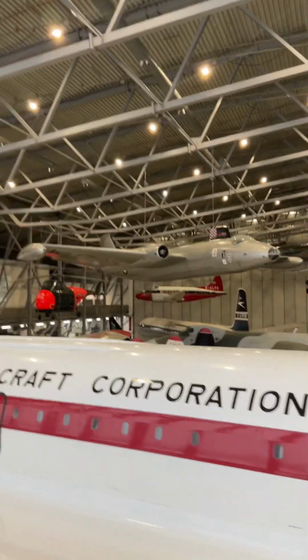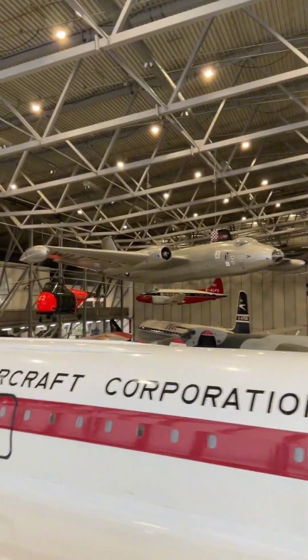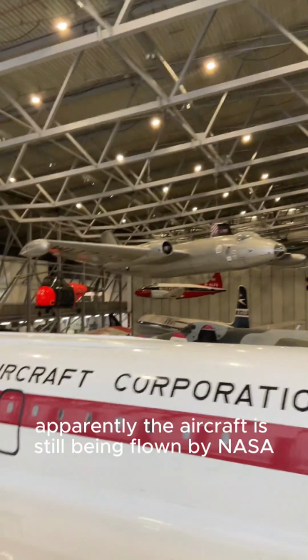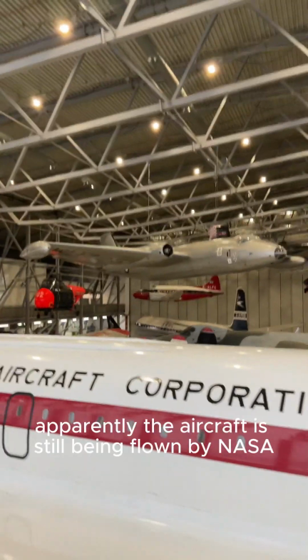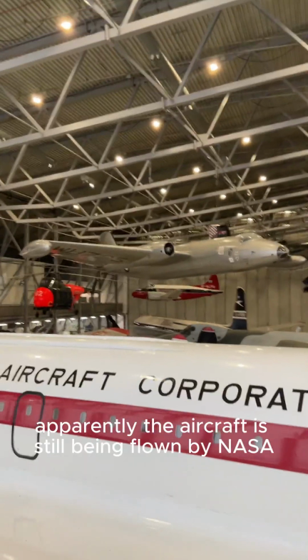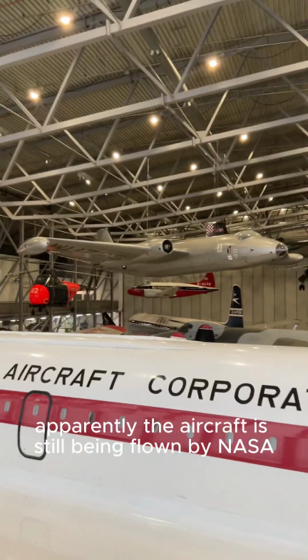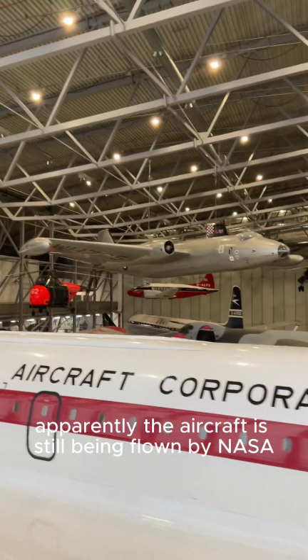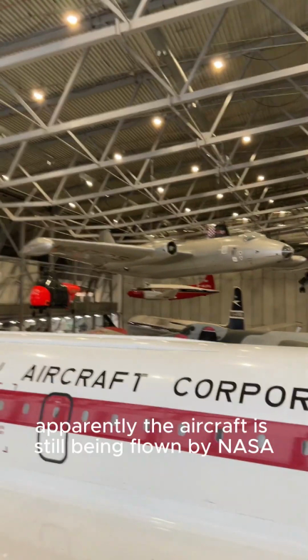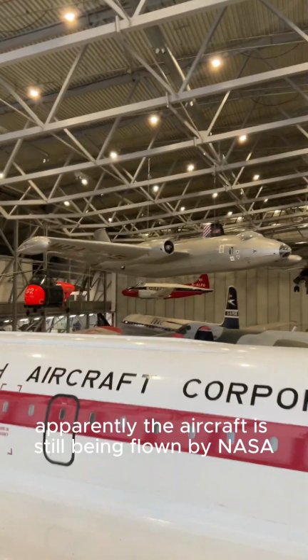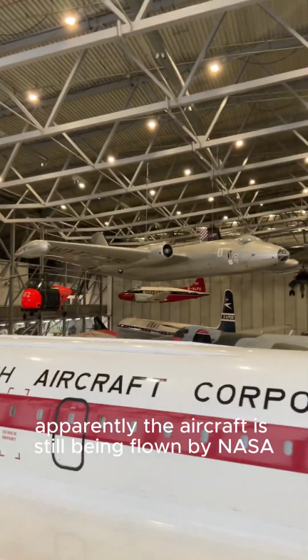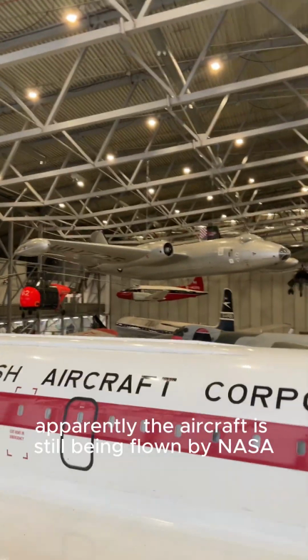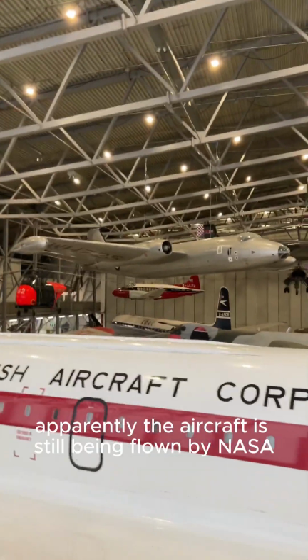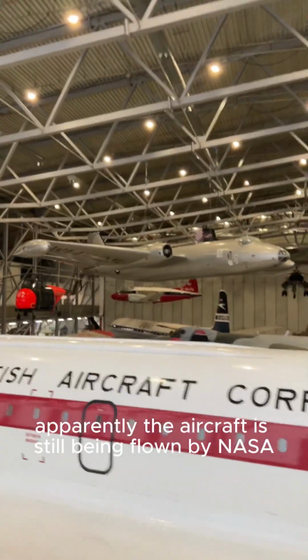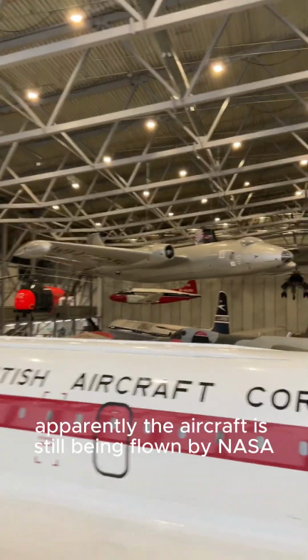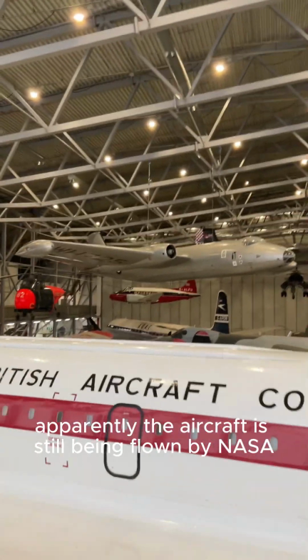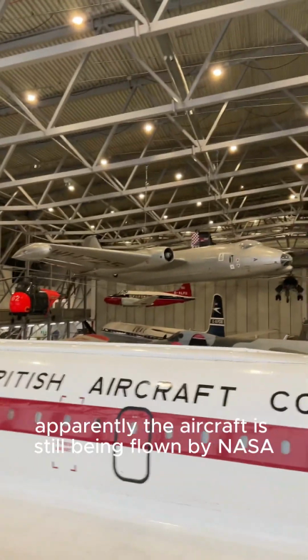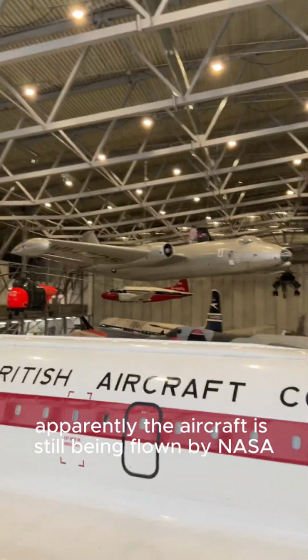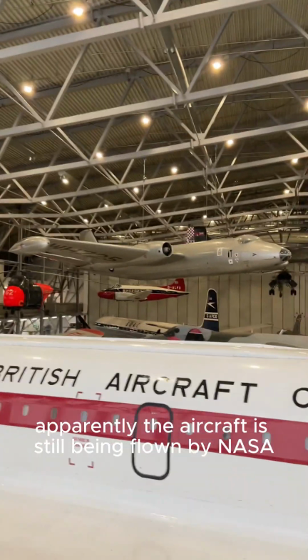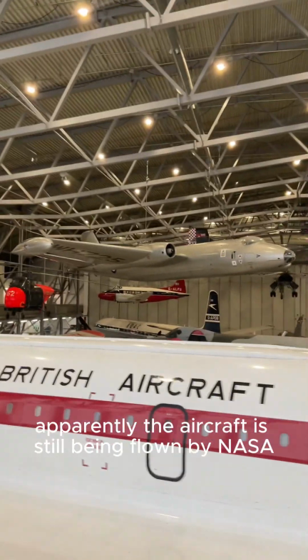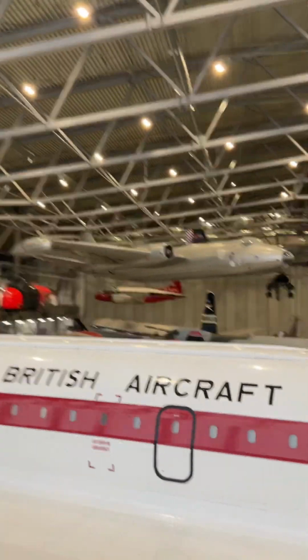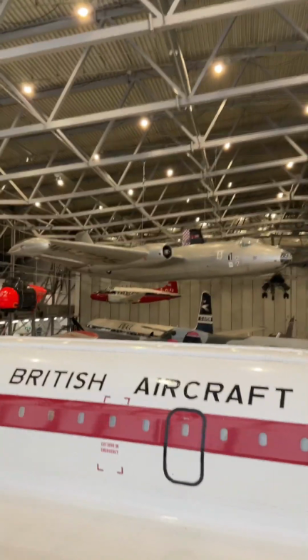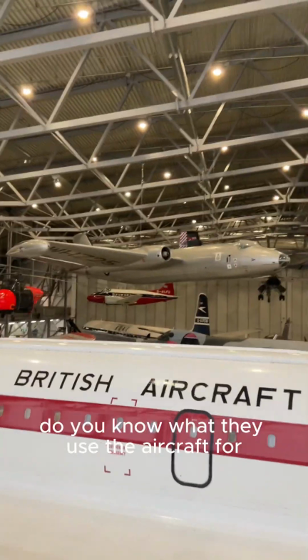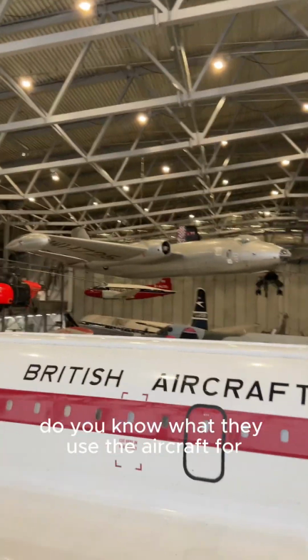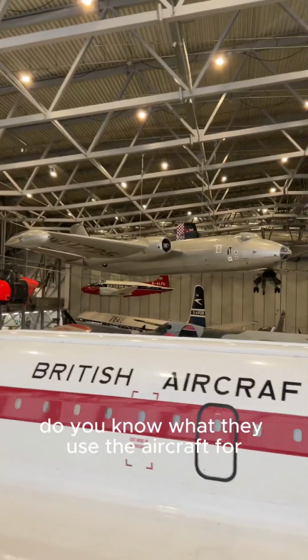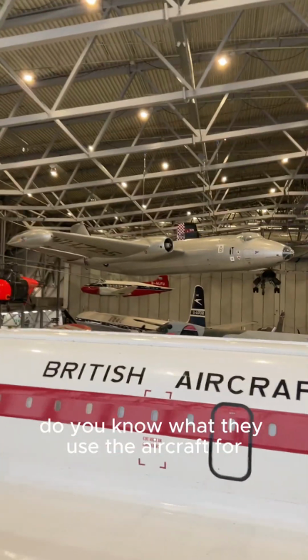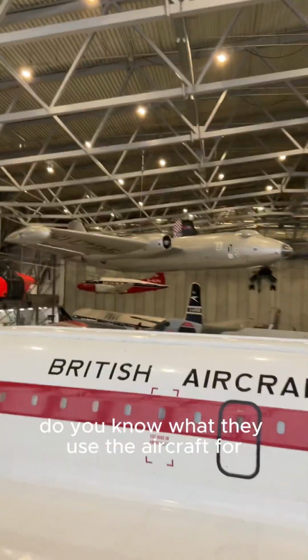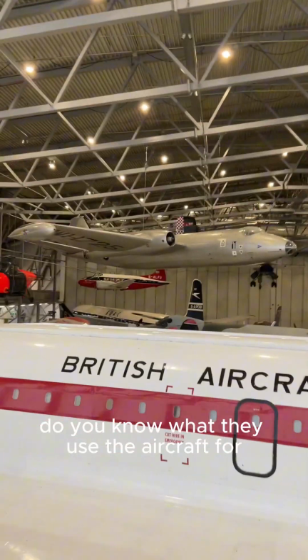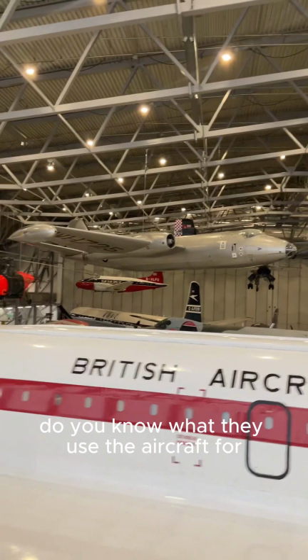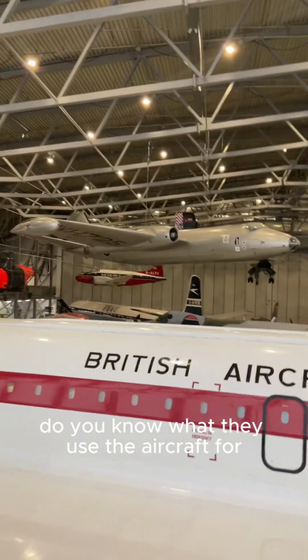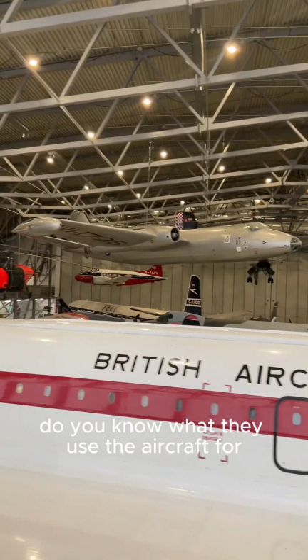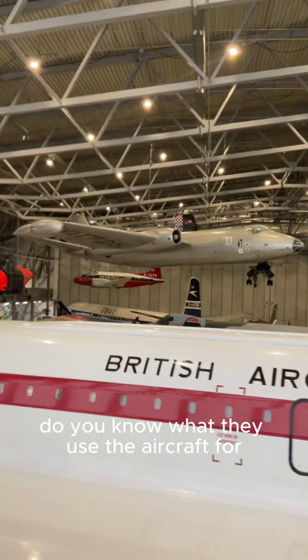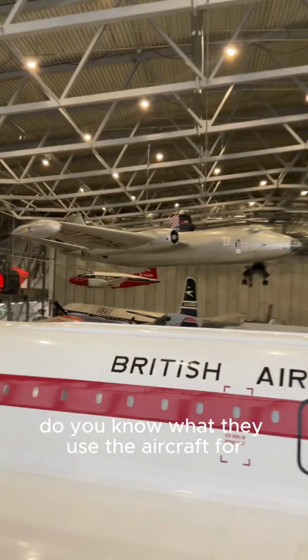Apparently the aircraft is still being flown by NASA. Do you know what they use the aircraft for?